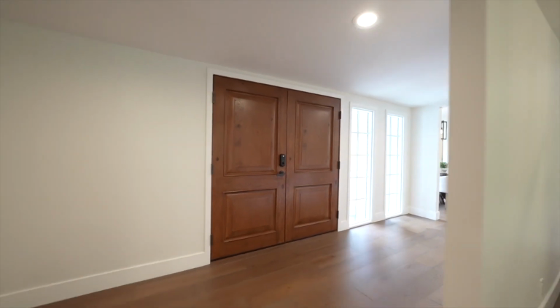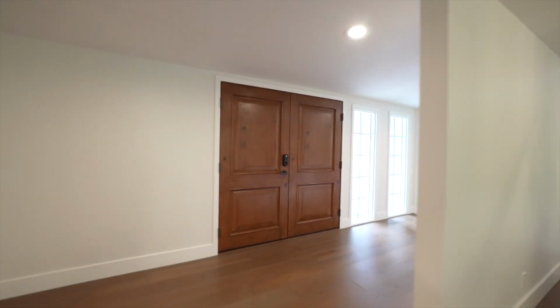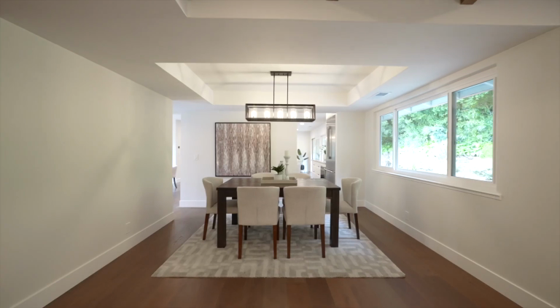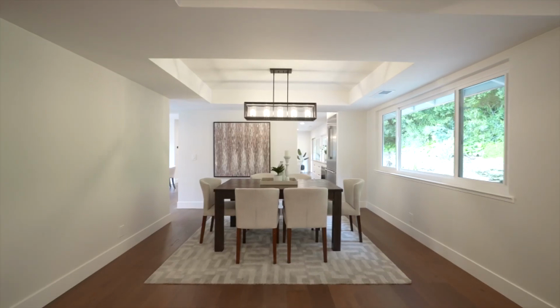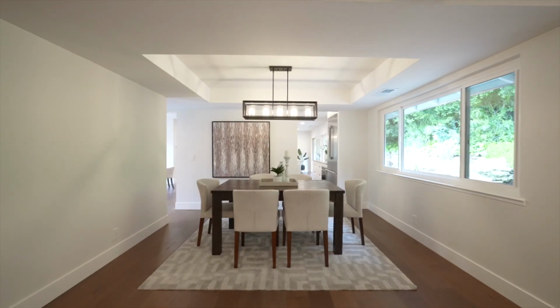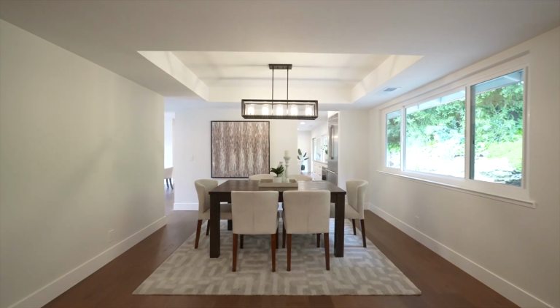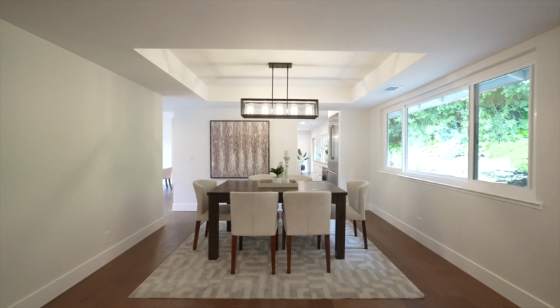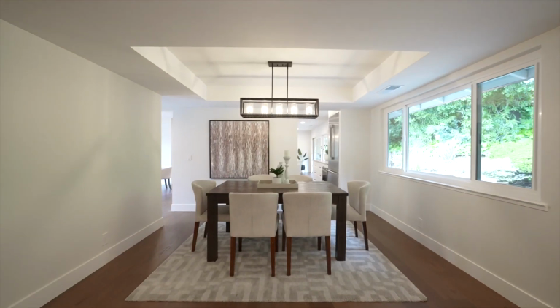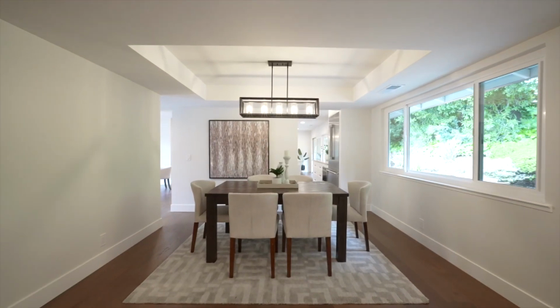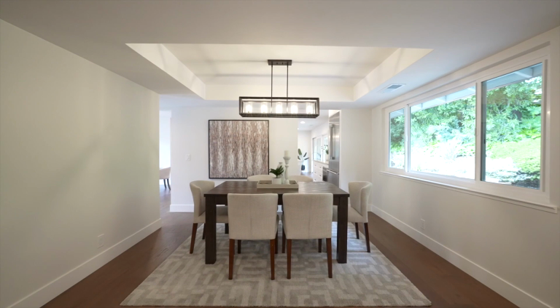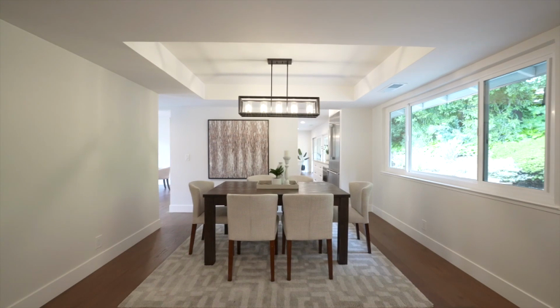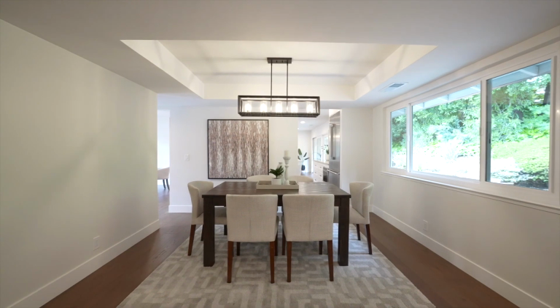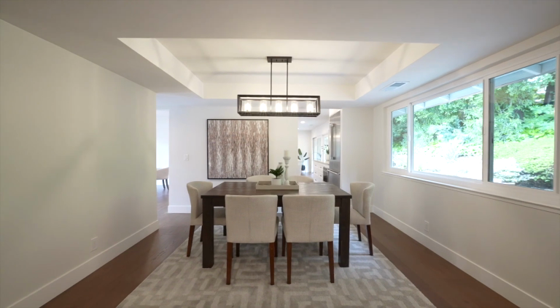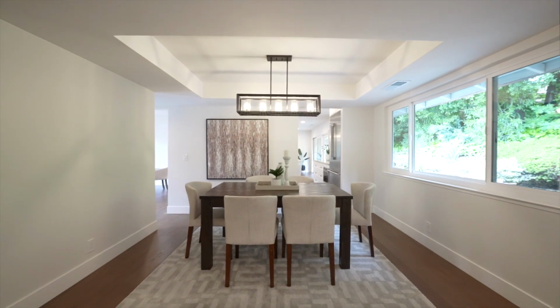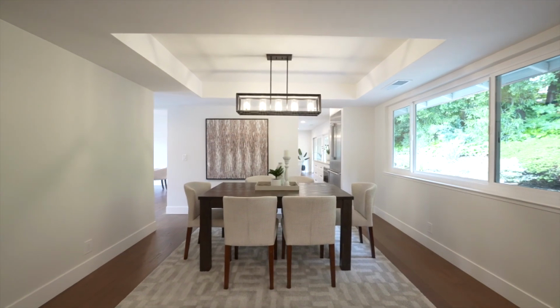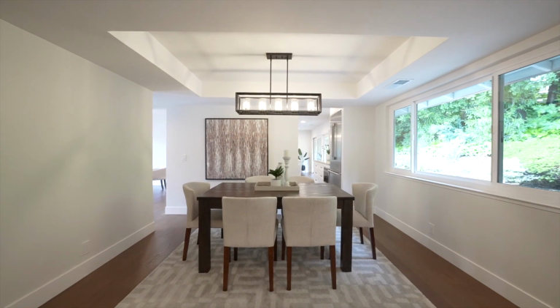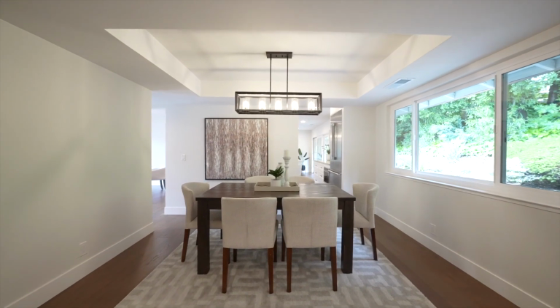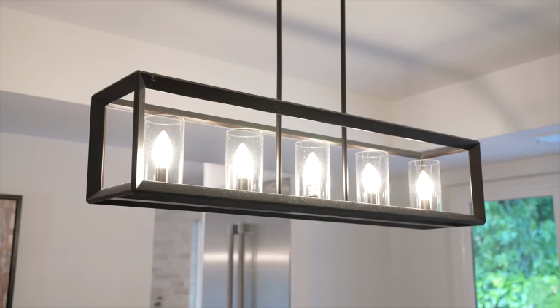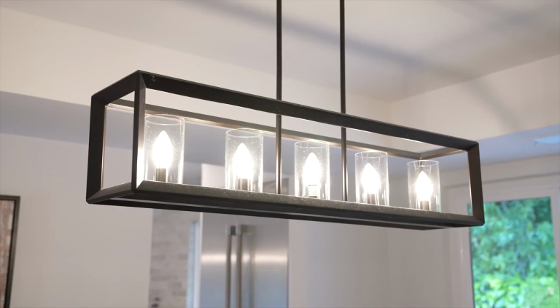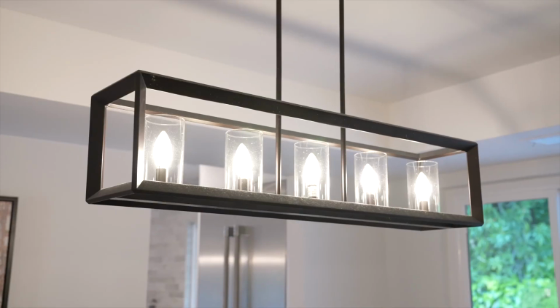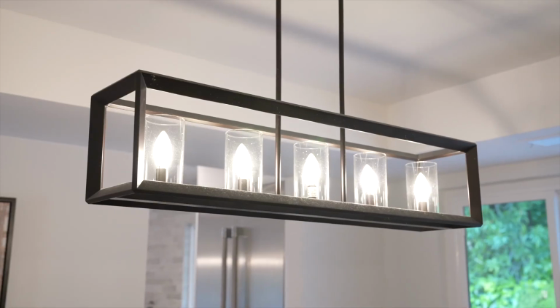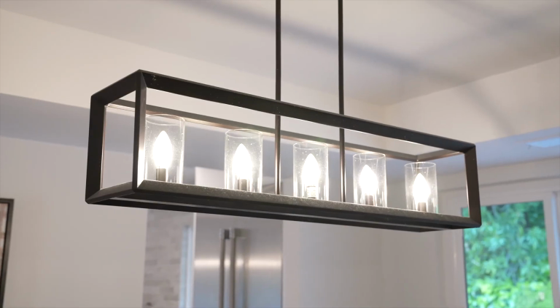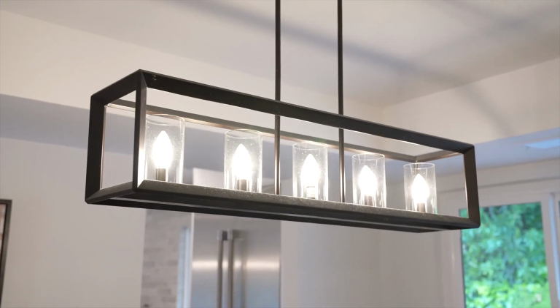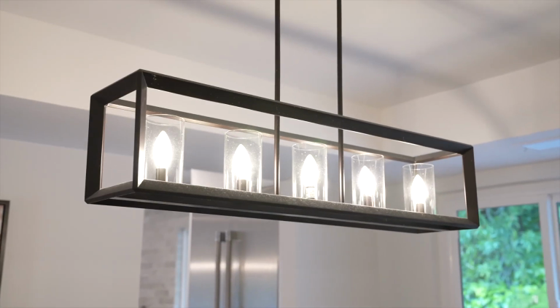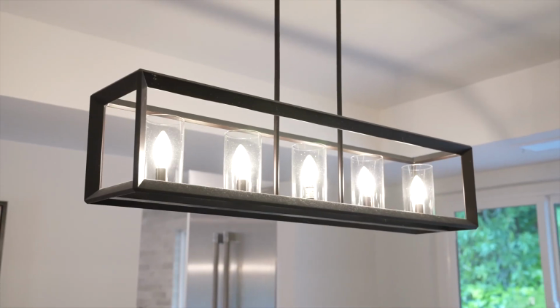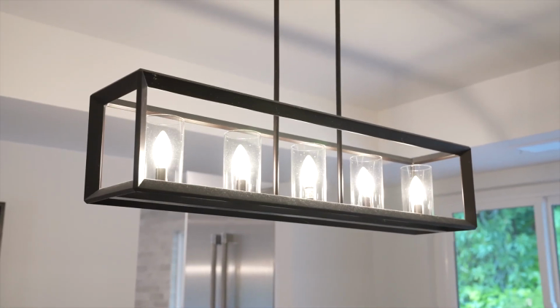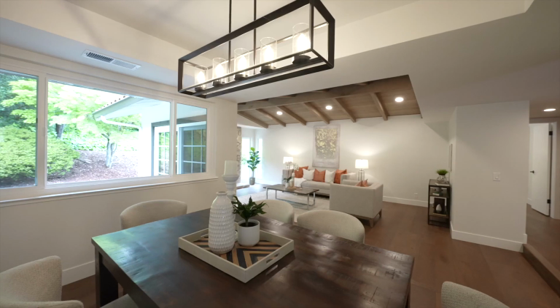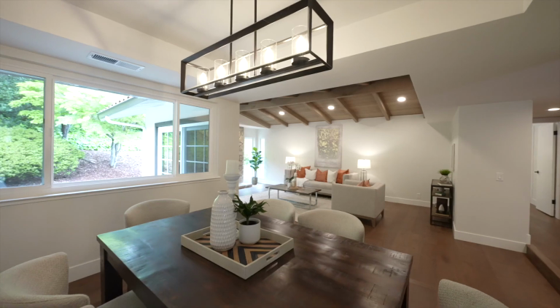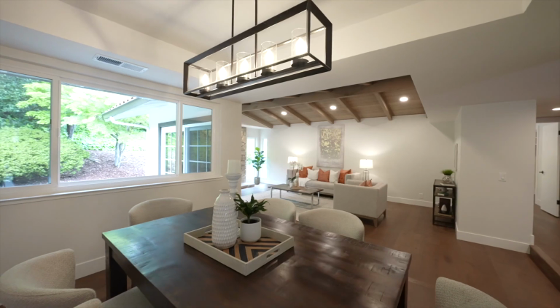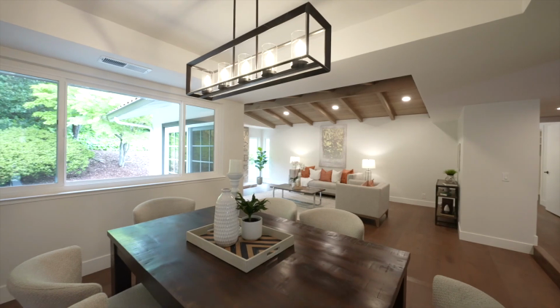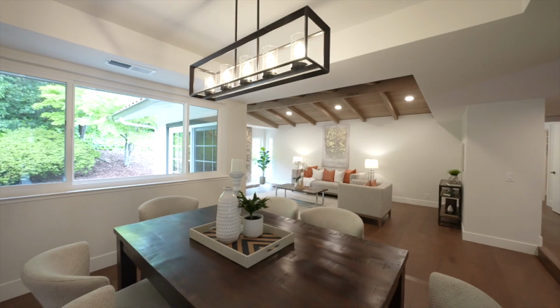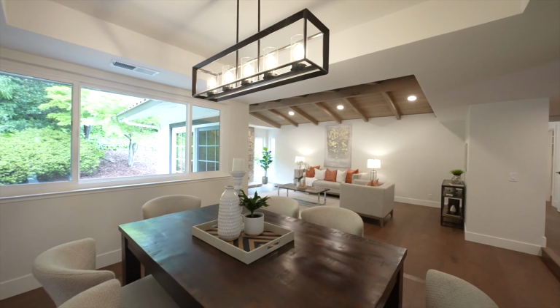The formal dining room space features tray ceiling, modern light fixtures, and wide plank hardwood floors.